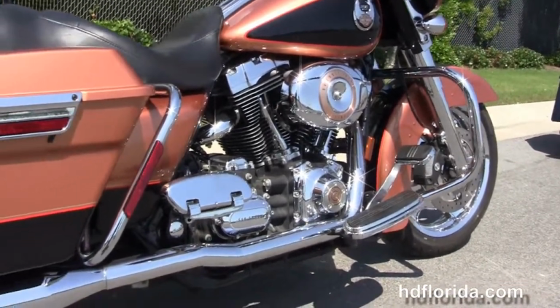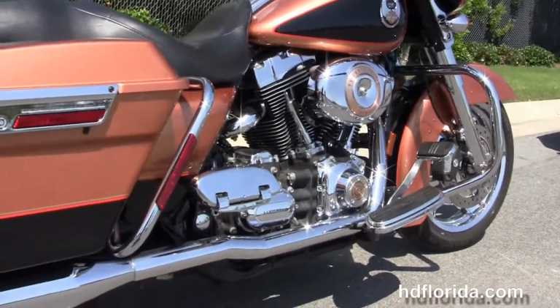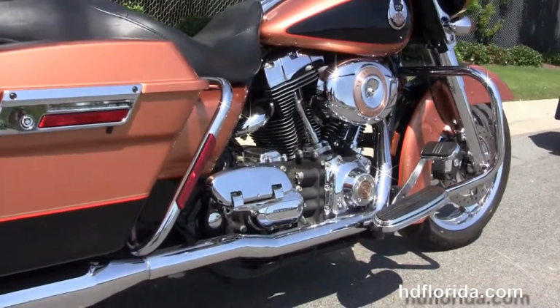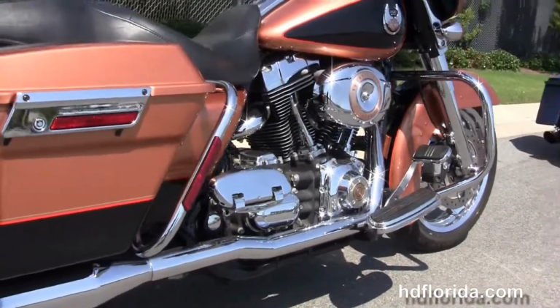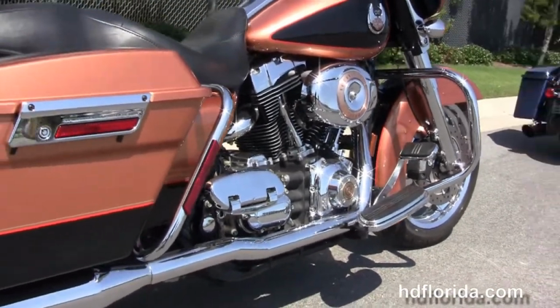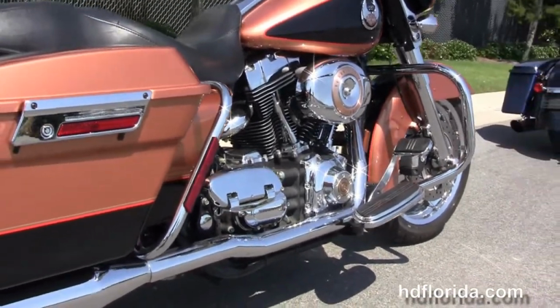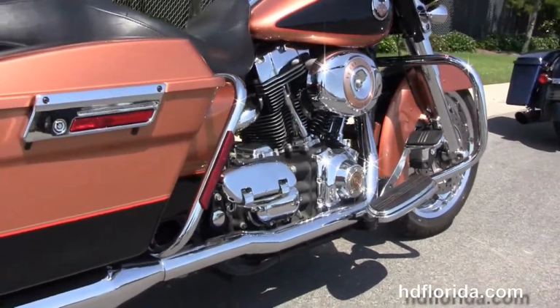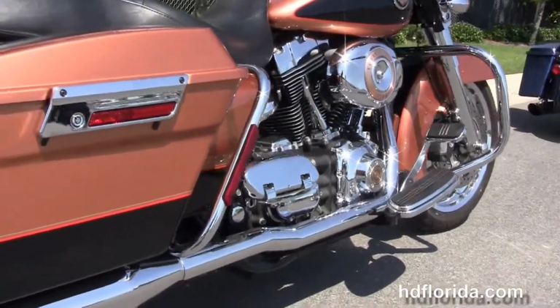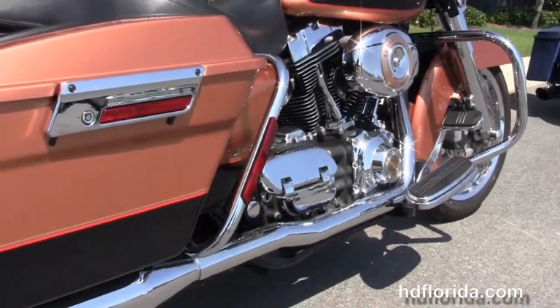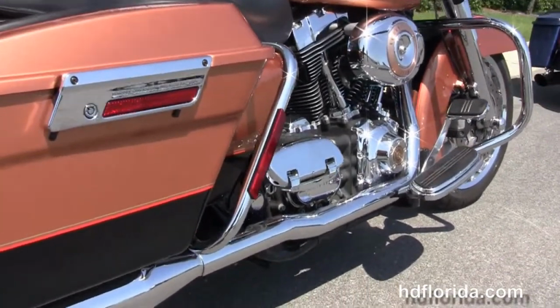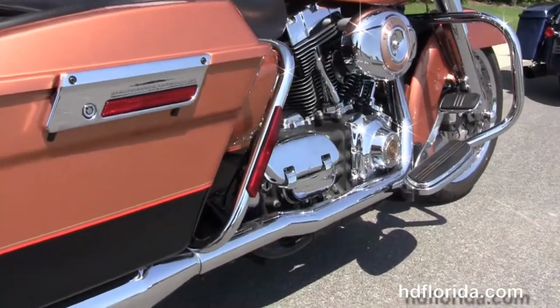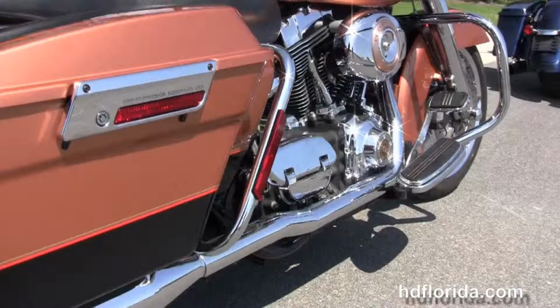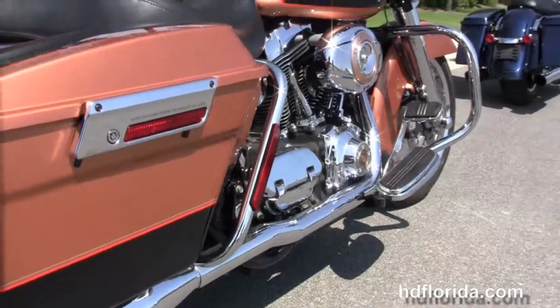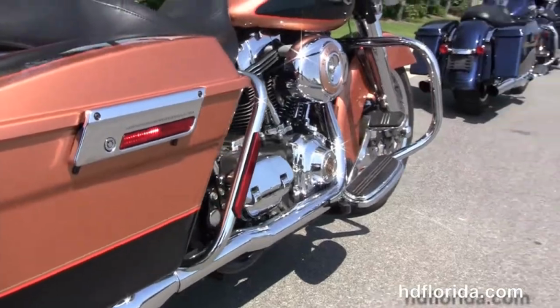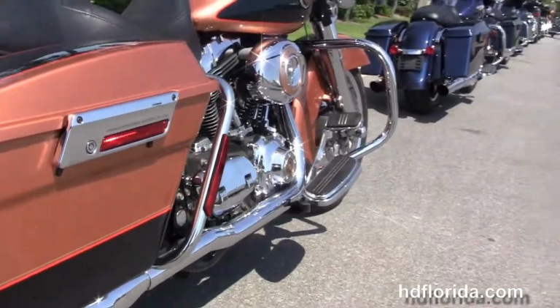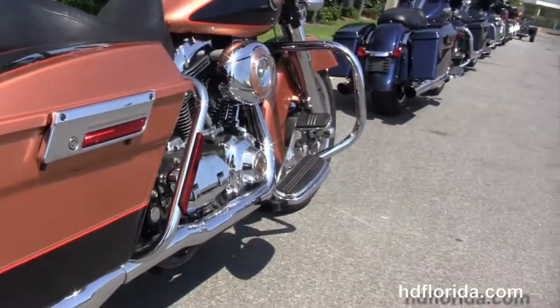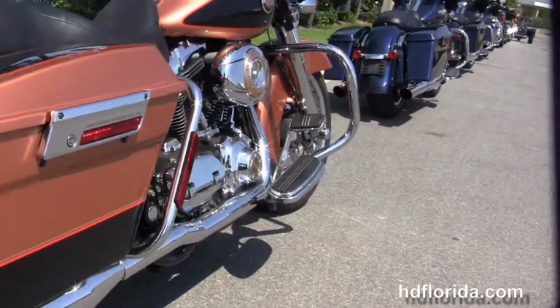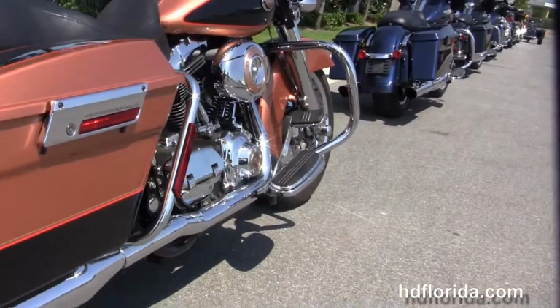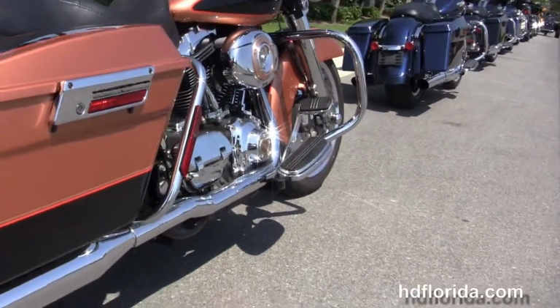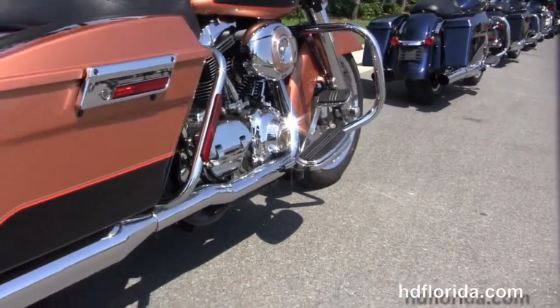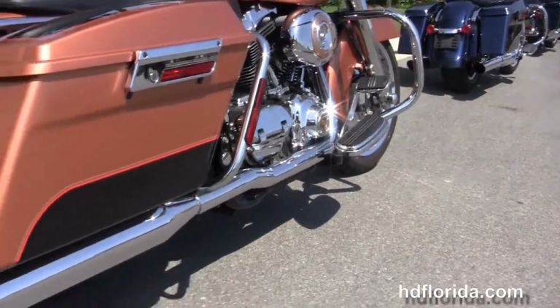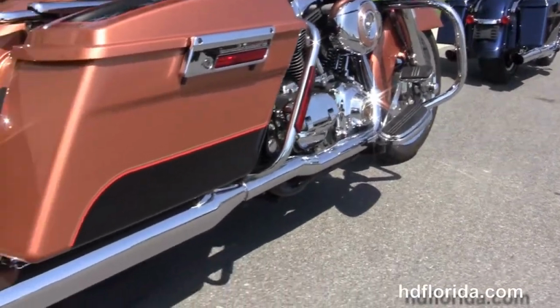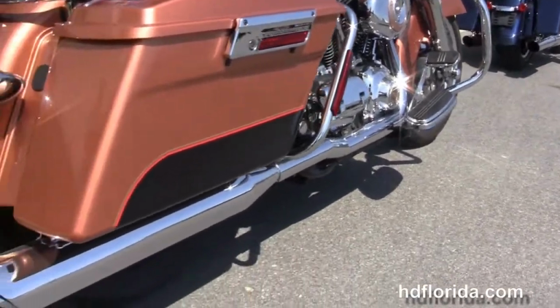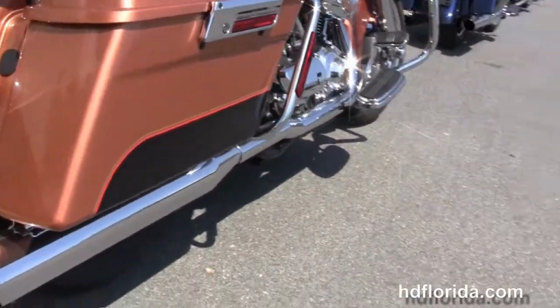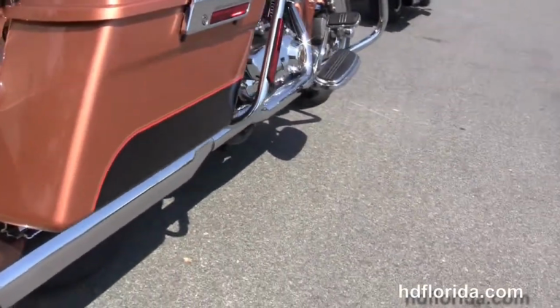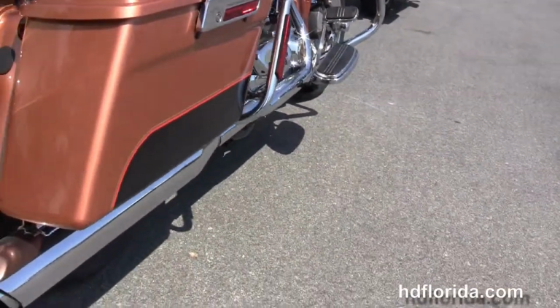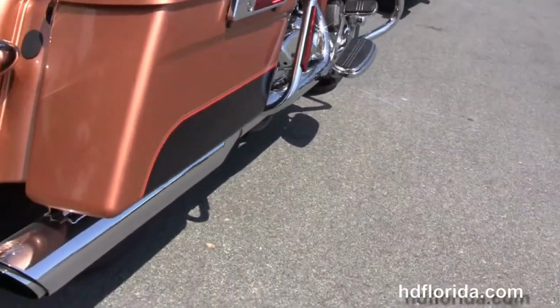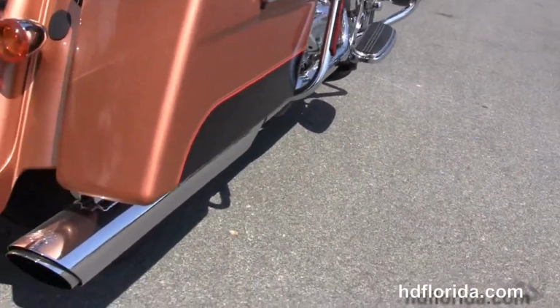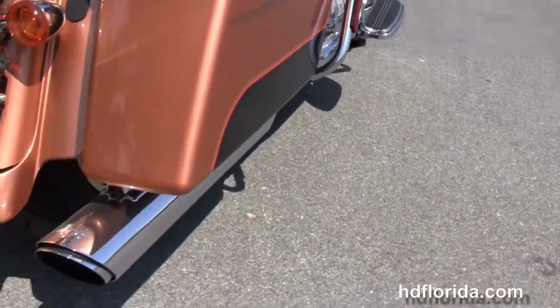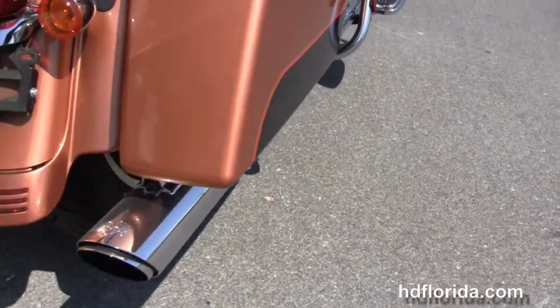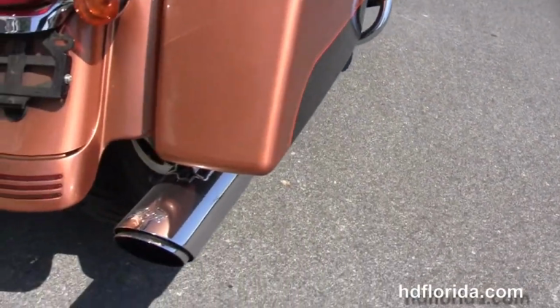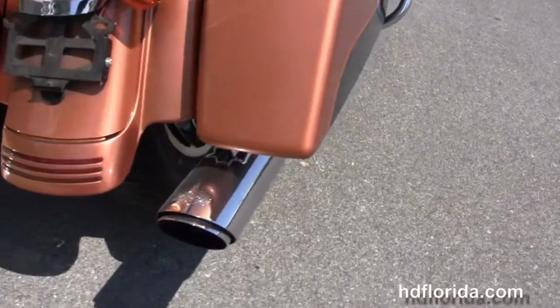We've got the custom full-size rider floorboards and the upgraded full-size passenger floorboards. It's got the upgraded True Dual Vance & Hines exhaust.